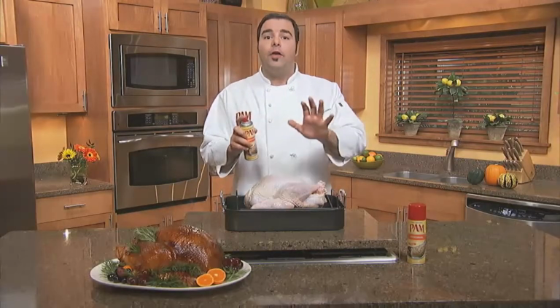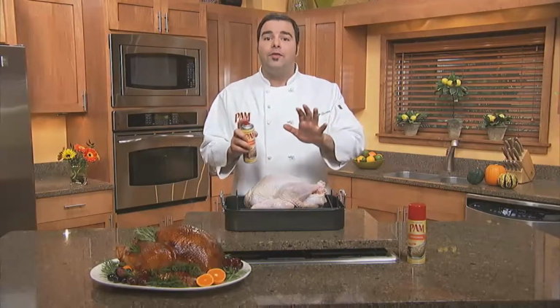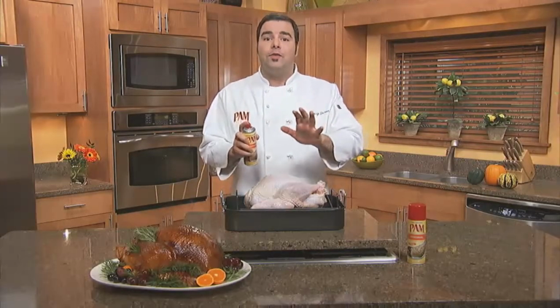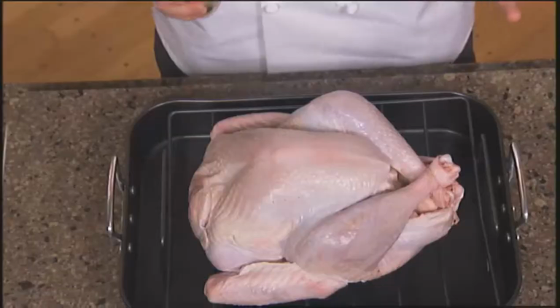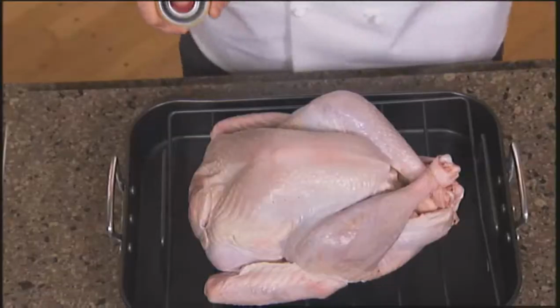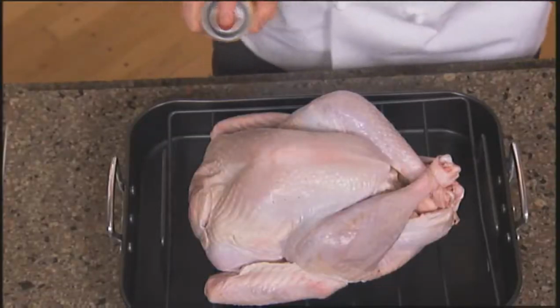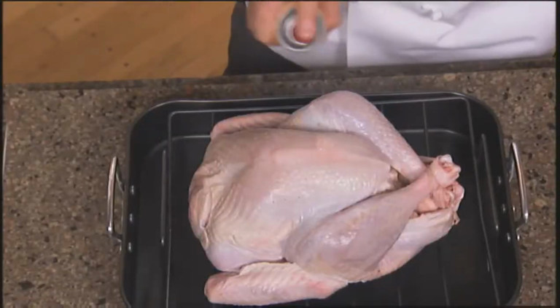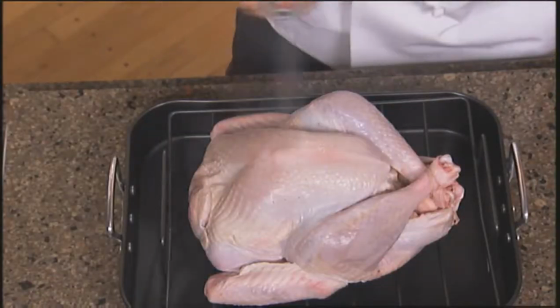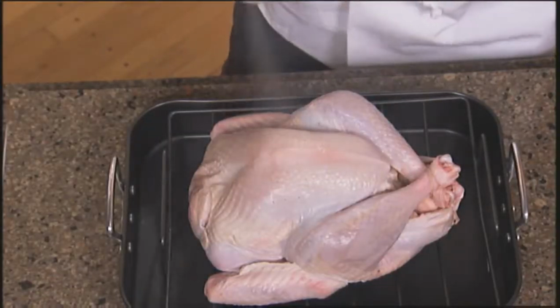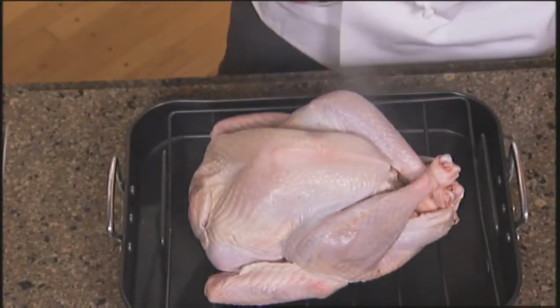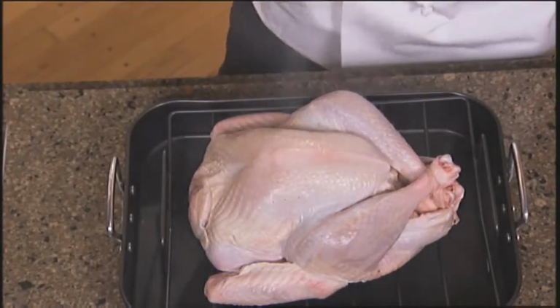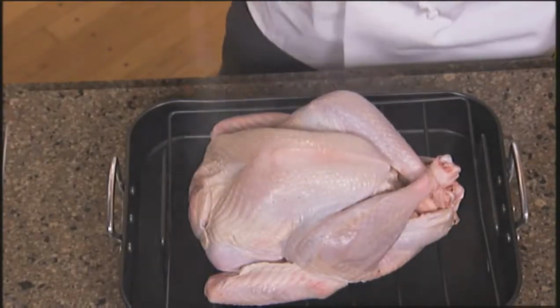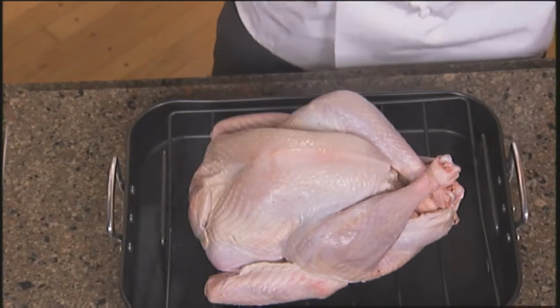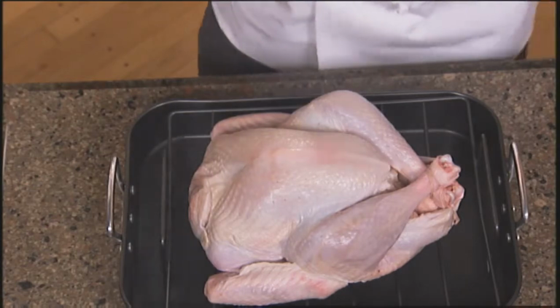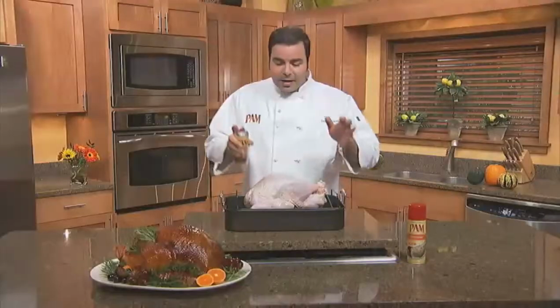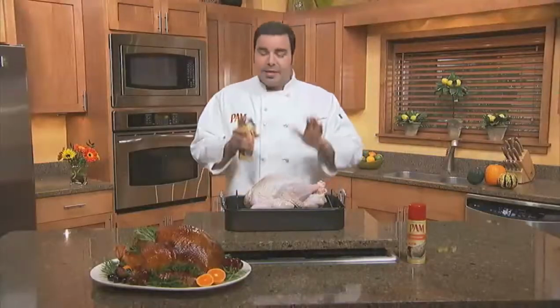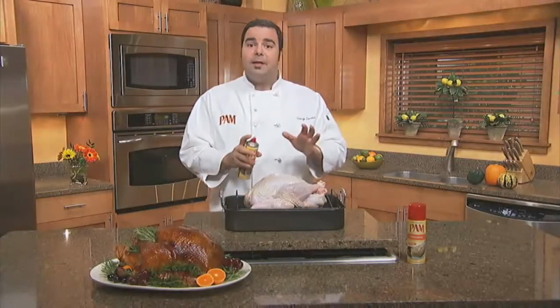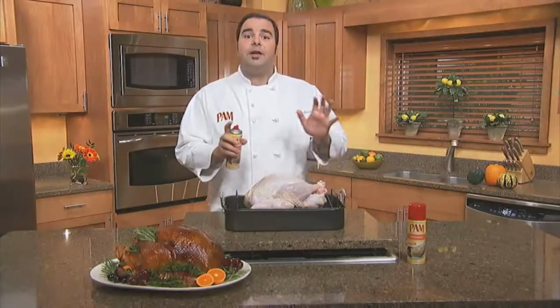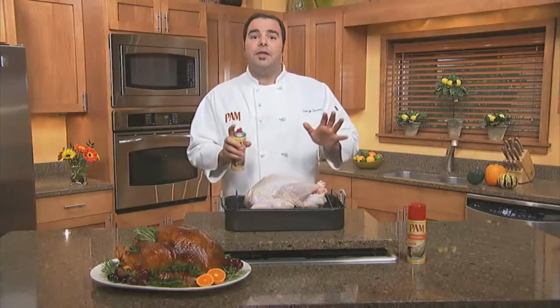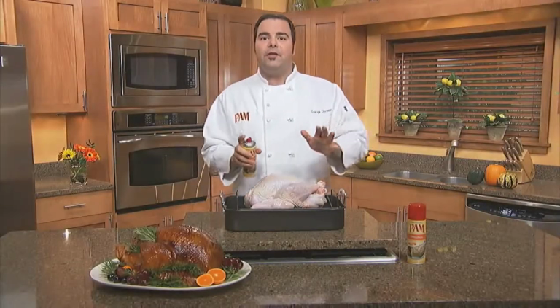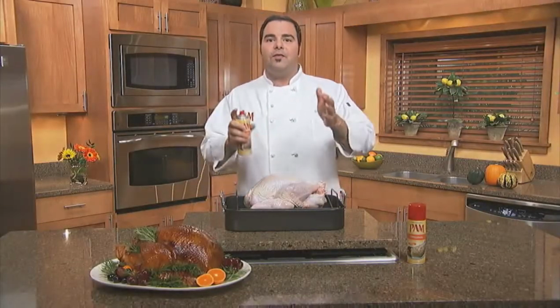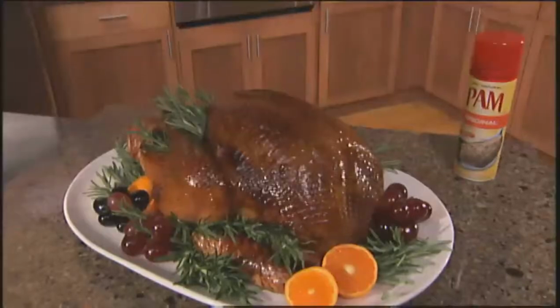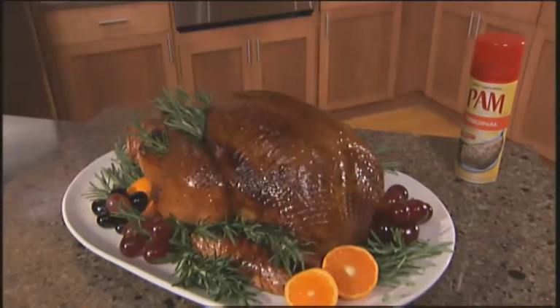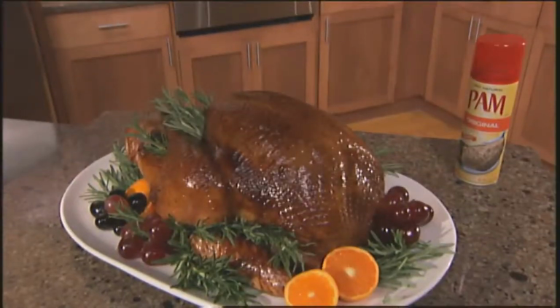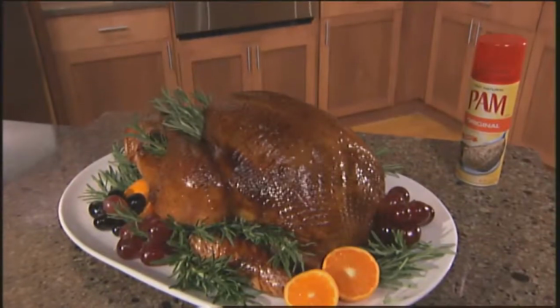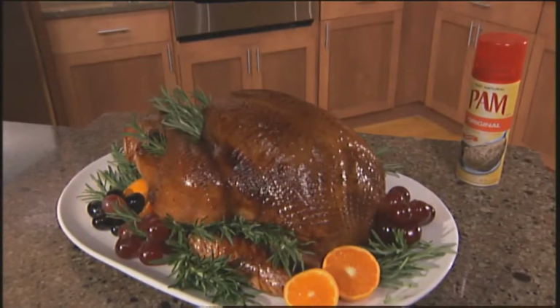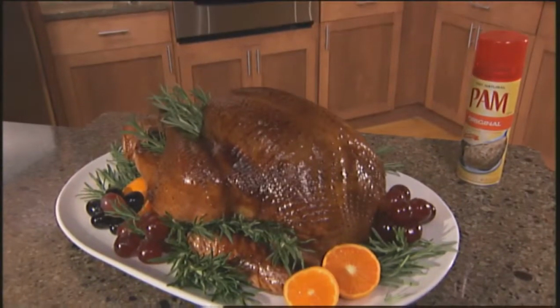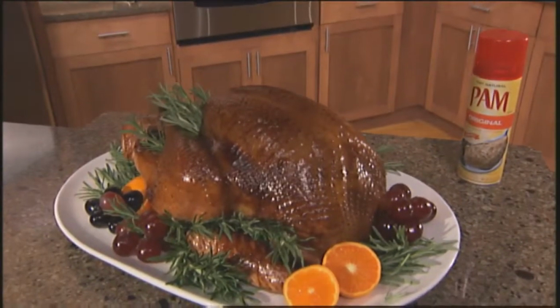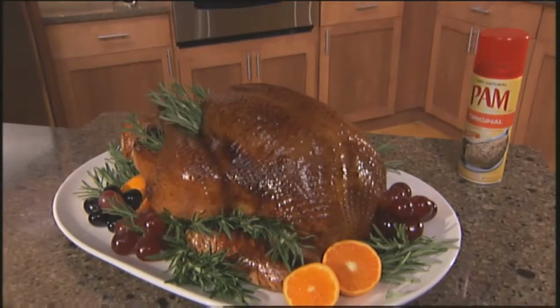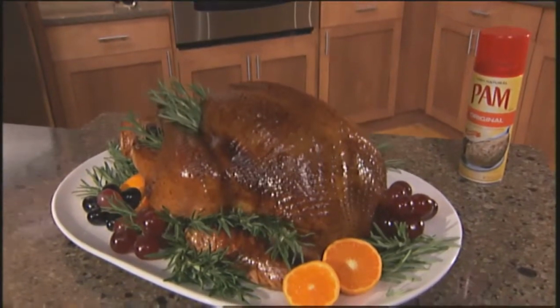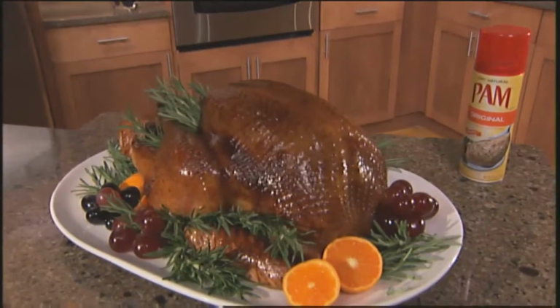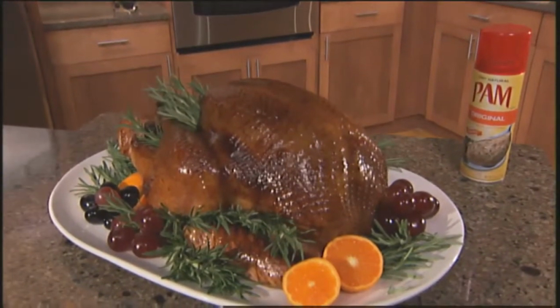All you have to do is spray the turkey skin with Pam Spray just like that, season it, put it in the oven and voila, a beautiful turkey. Enjoy folks!